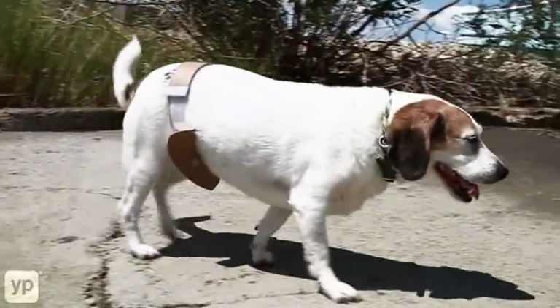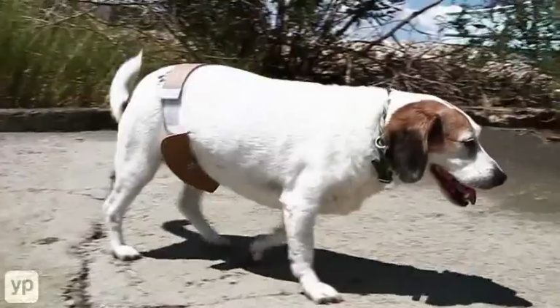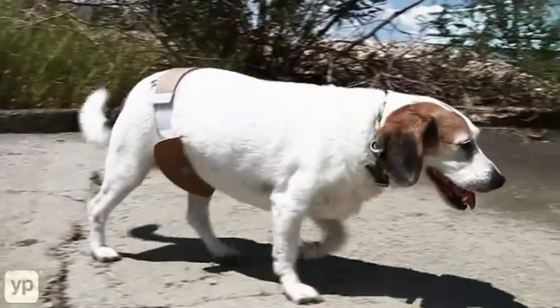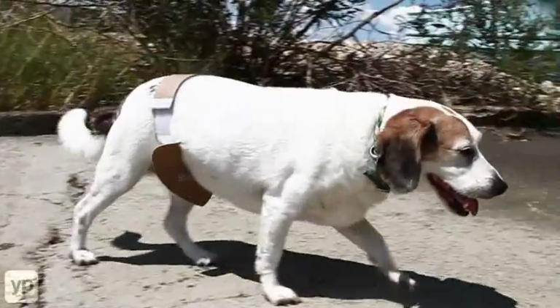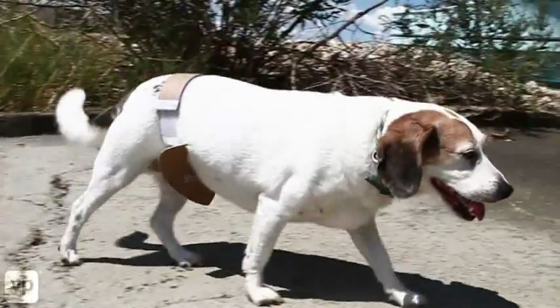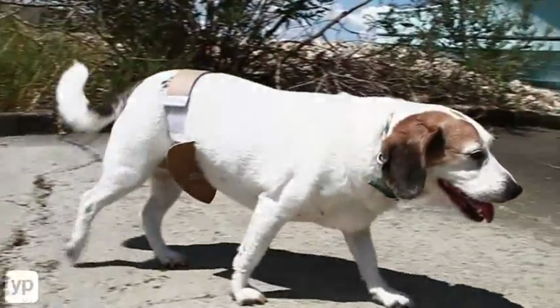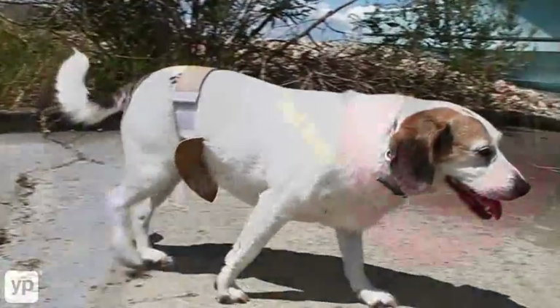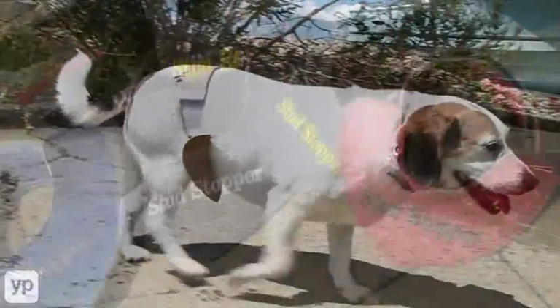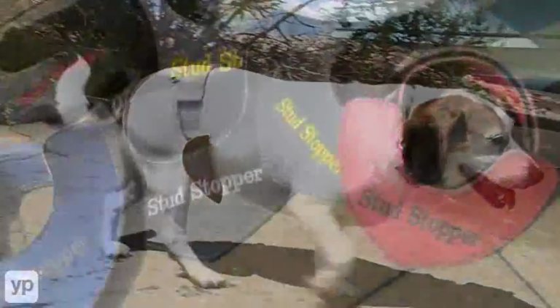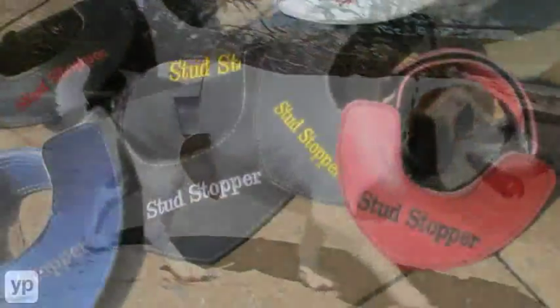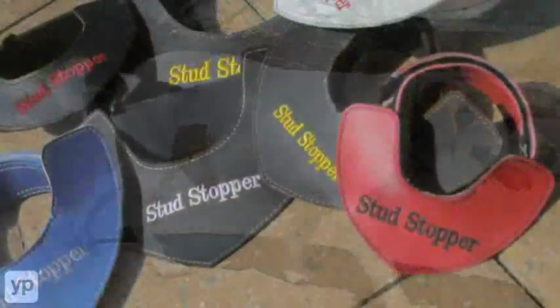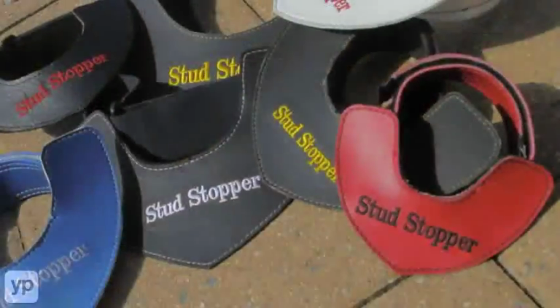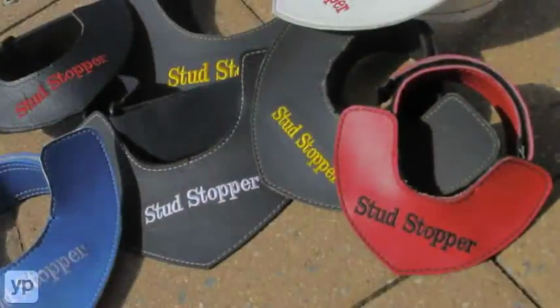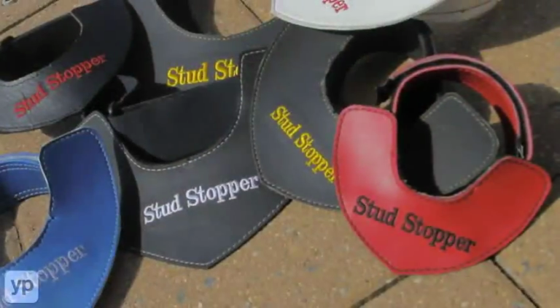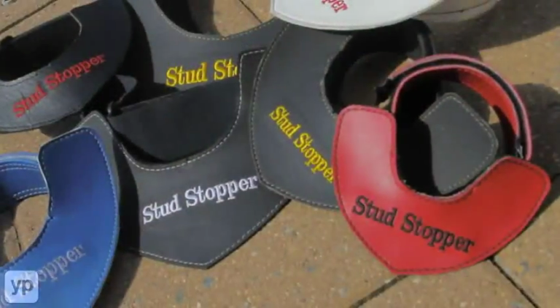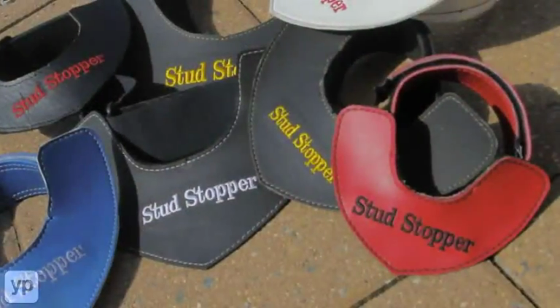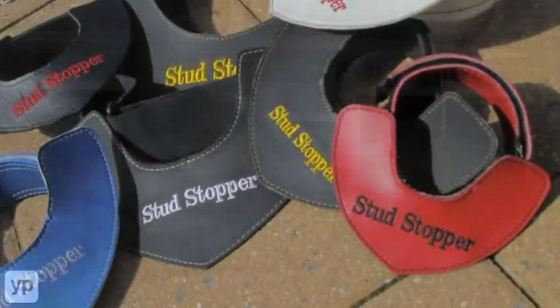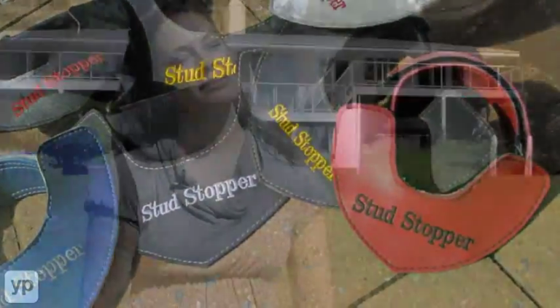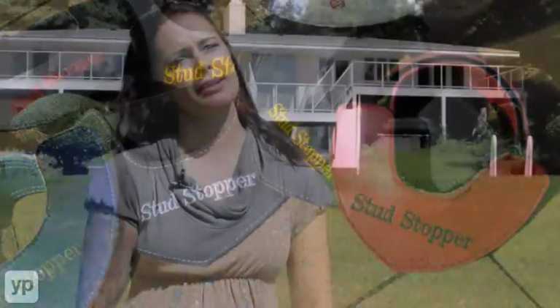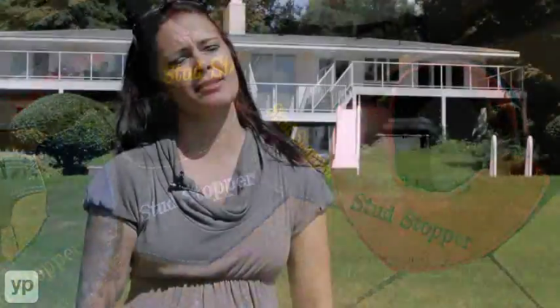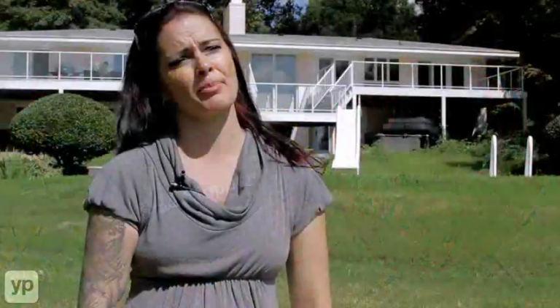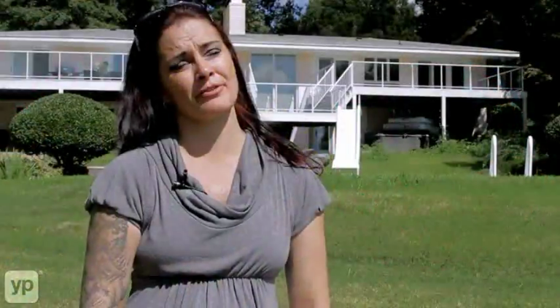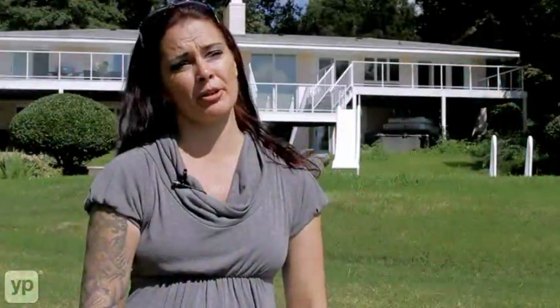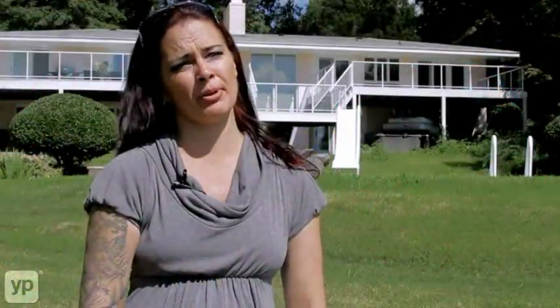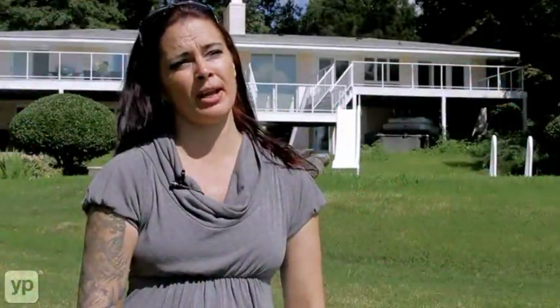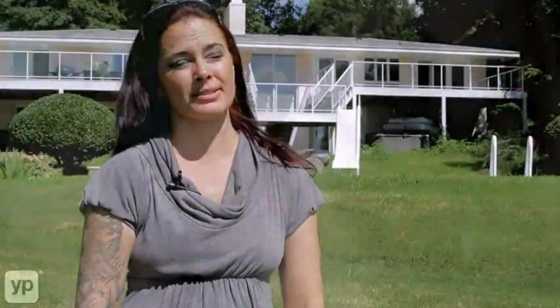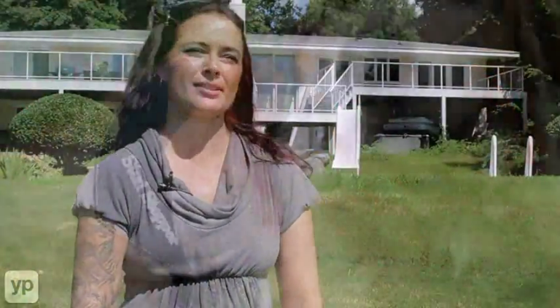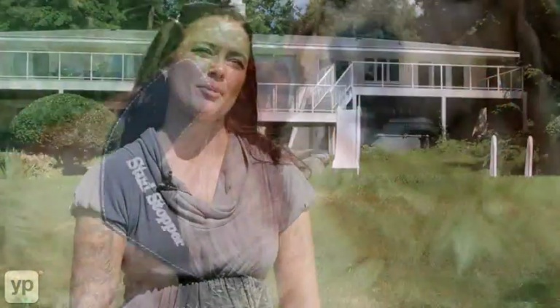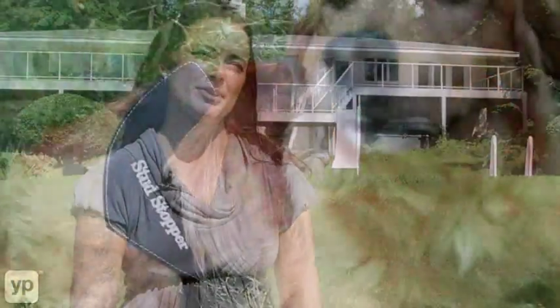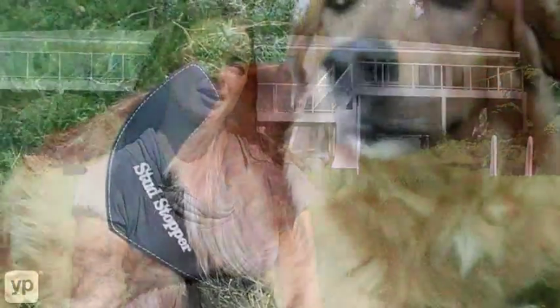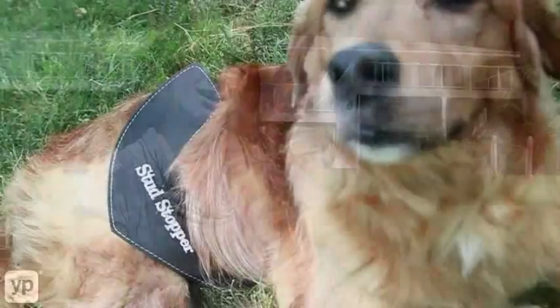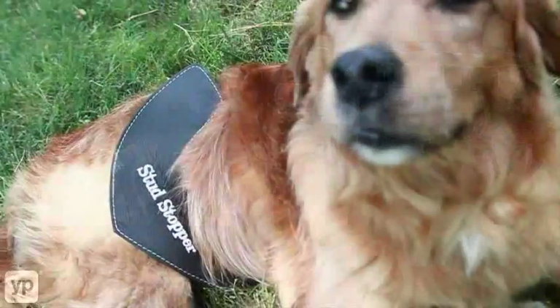The Stud Stopper is available for every single breed of dog. Stud Stopper is available at studstopper.com.